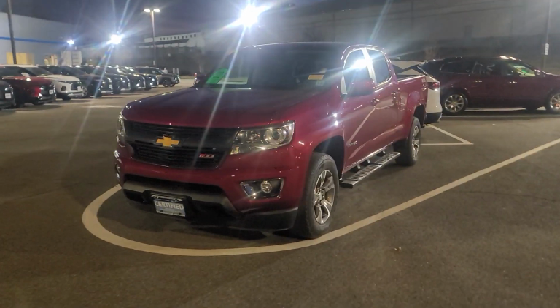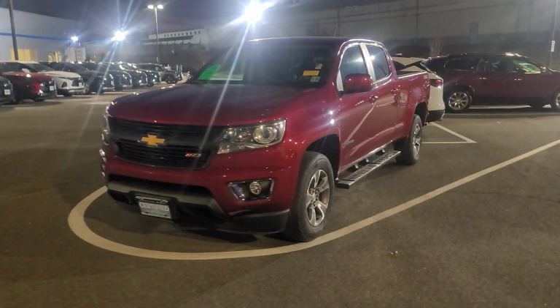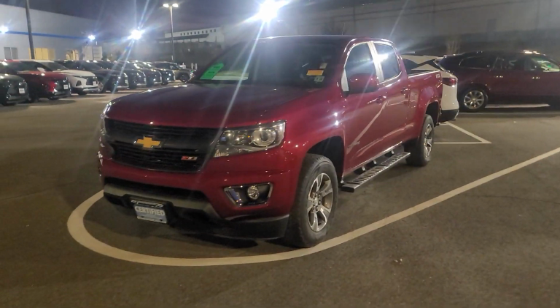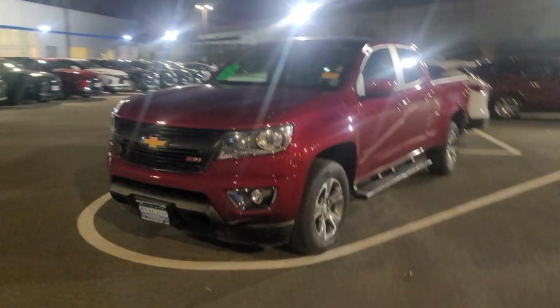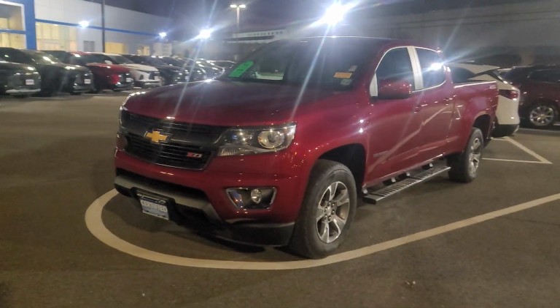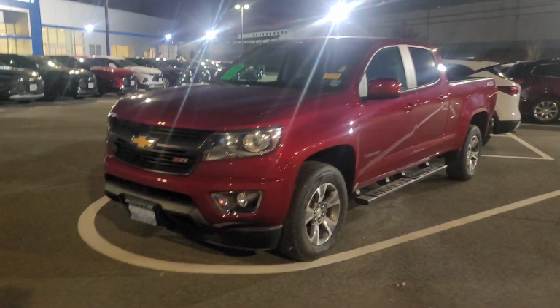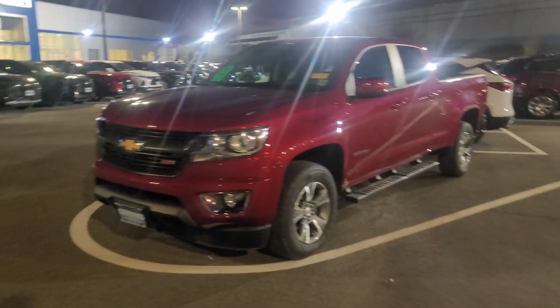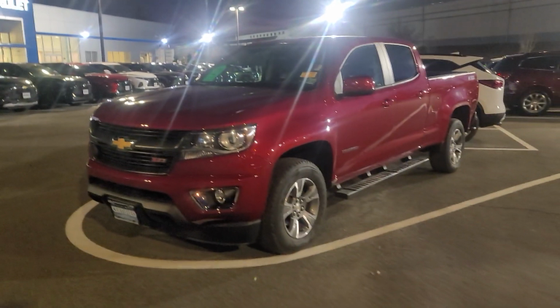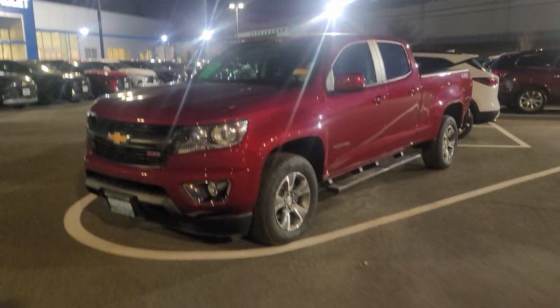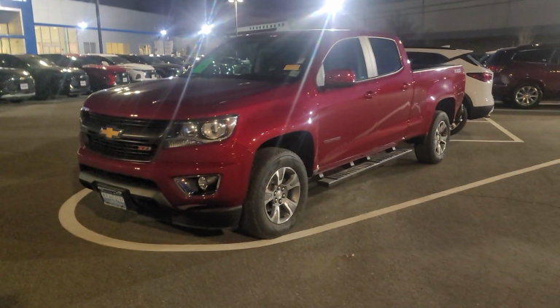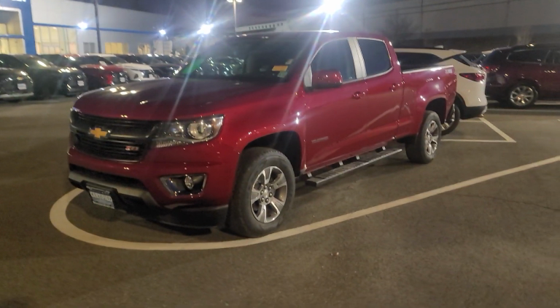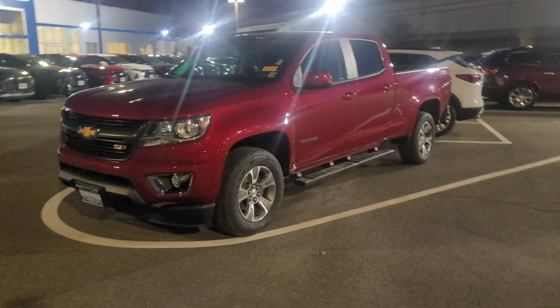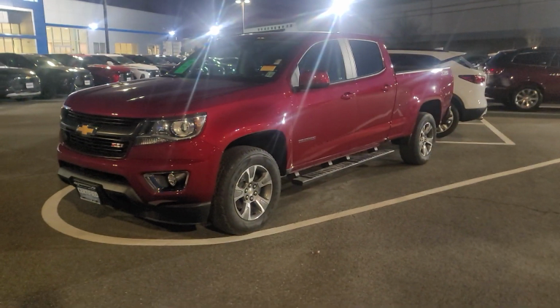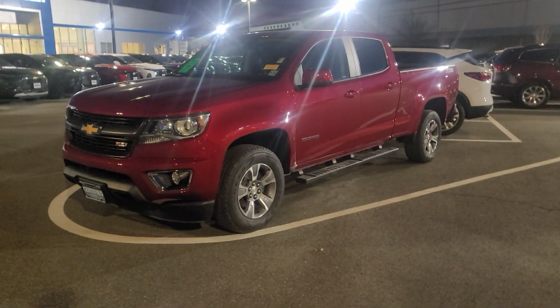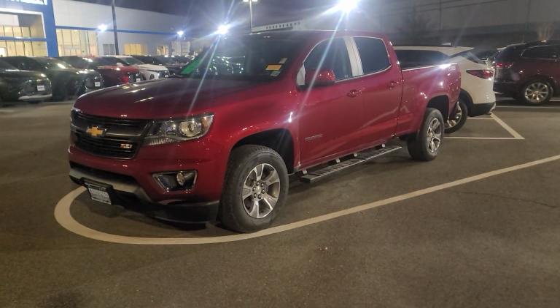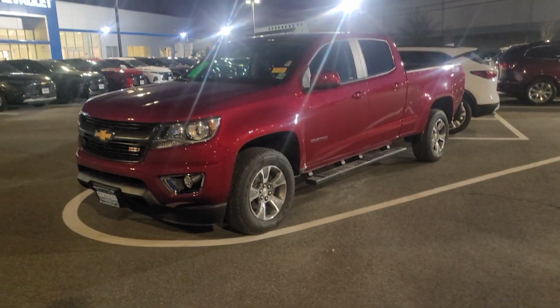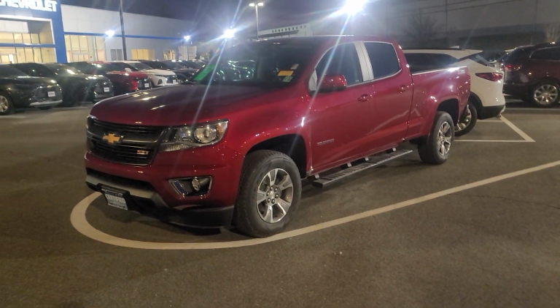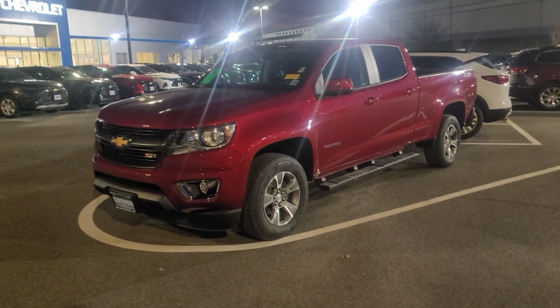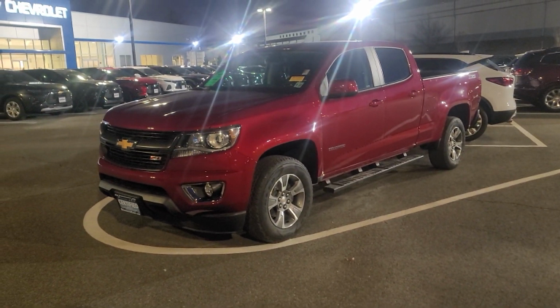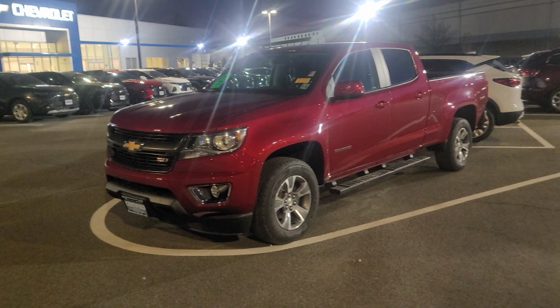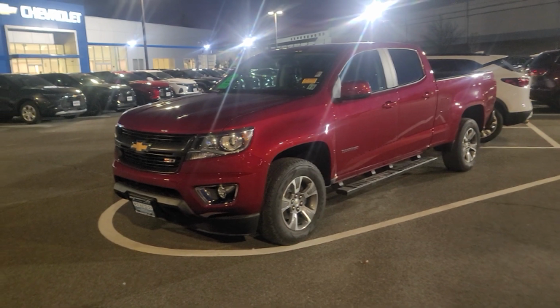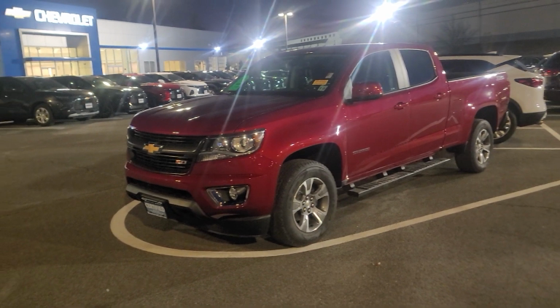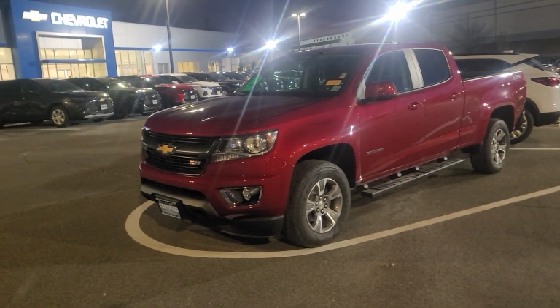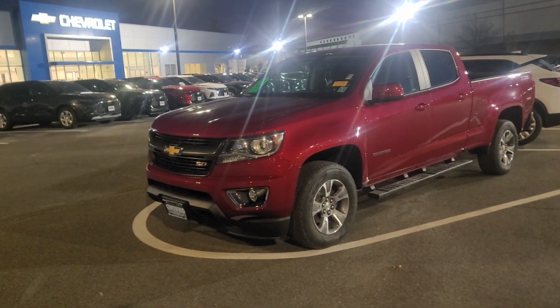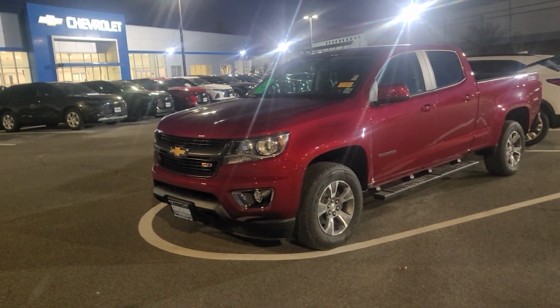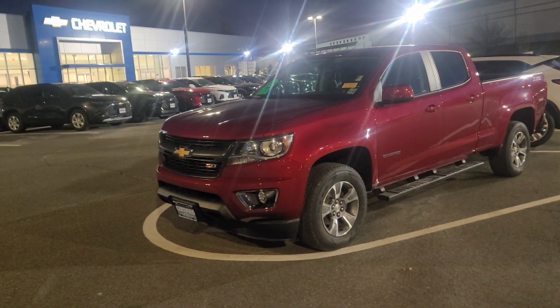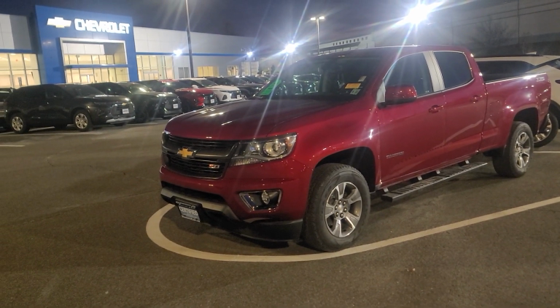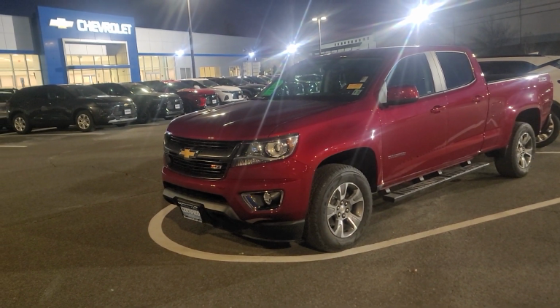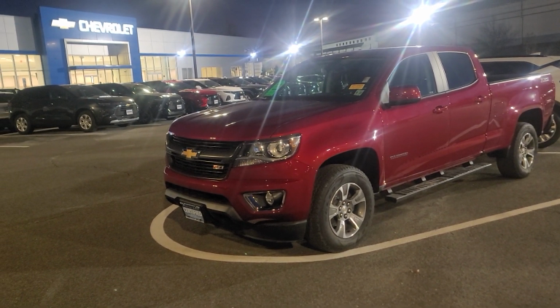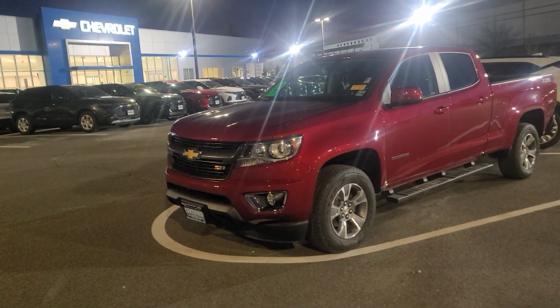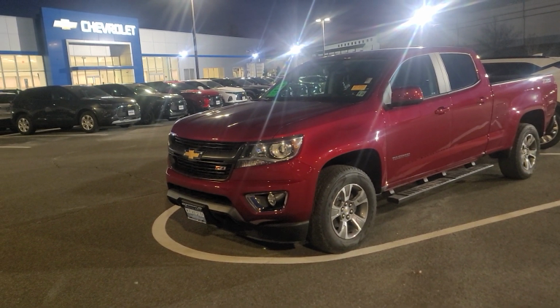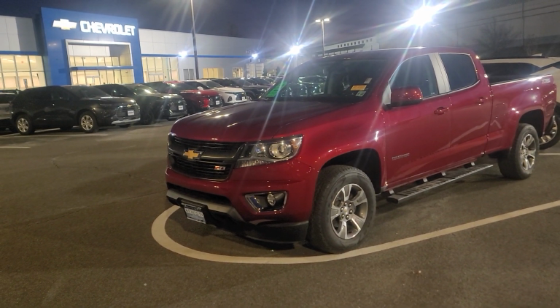Hi Rui, Saeed Nakfi here at Bridgewater Chevy. Just wanted to help you get a closer look at one of the Colorados we have in stock.